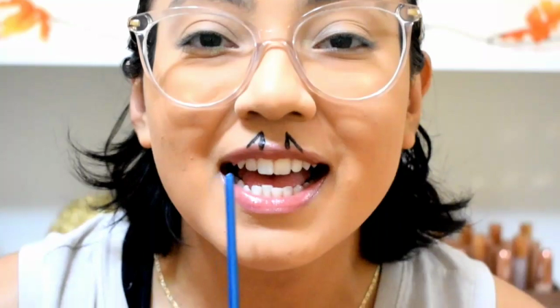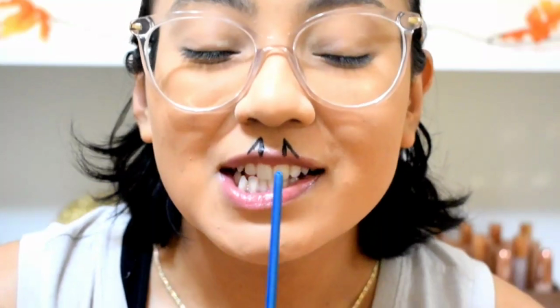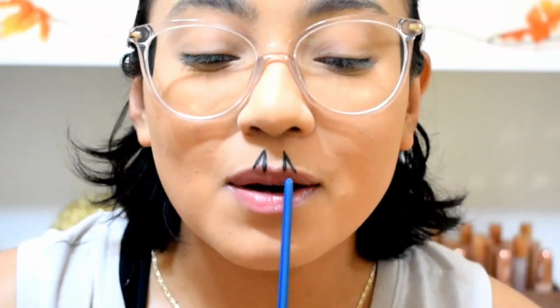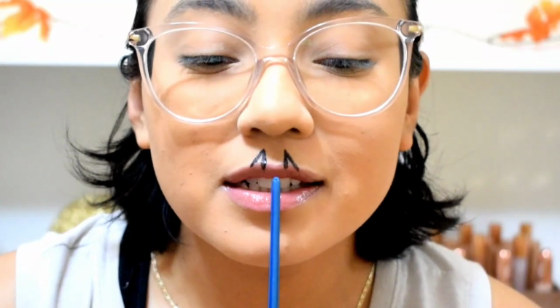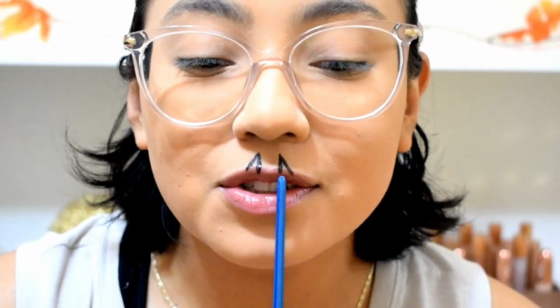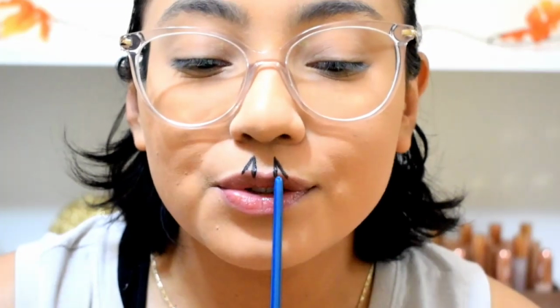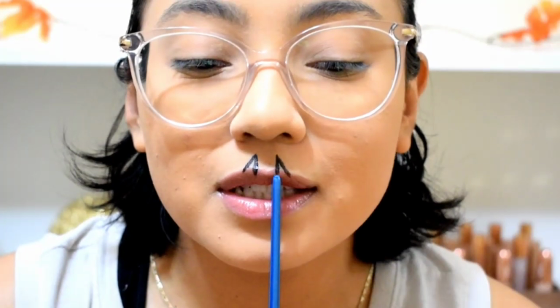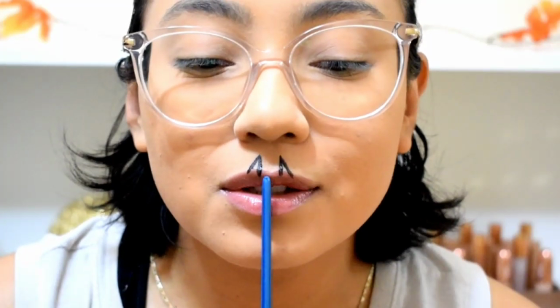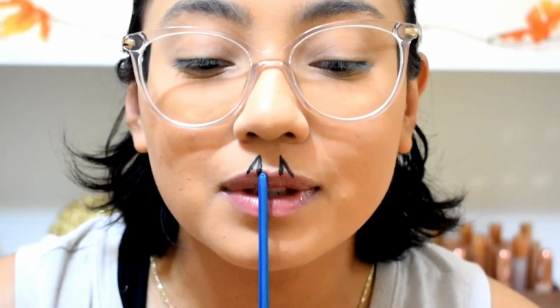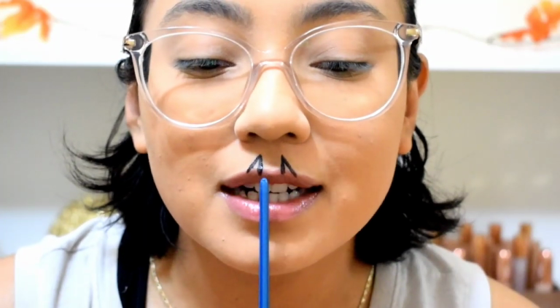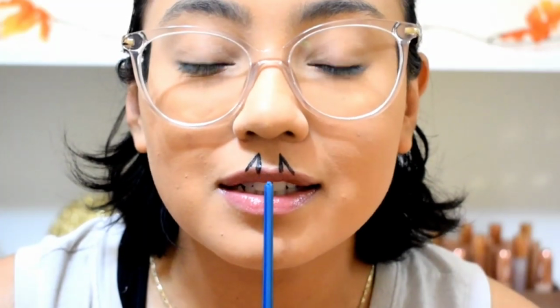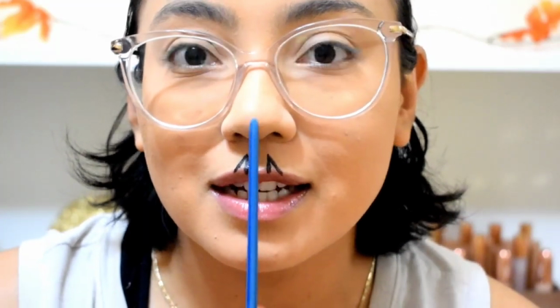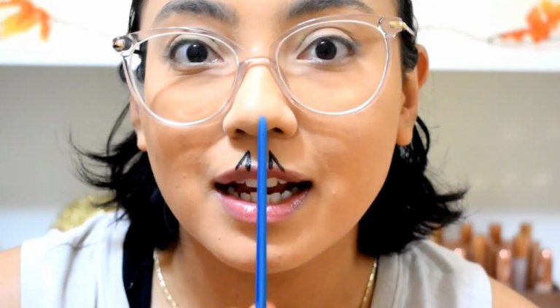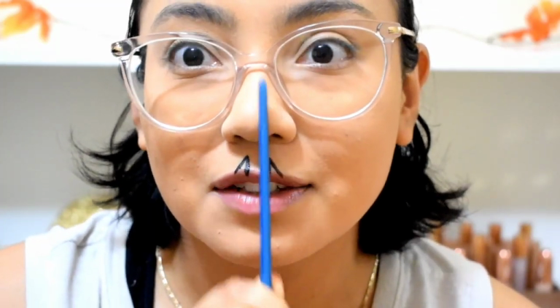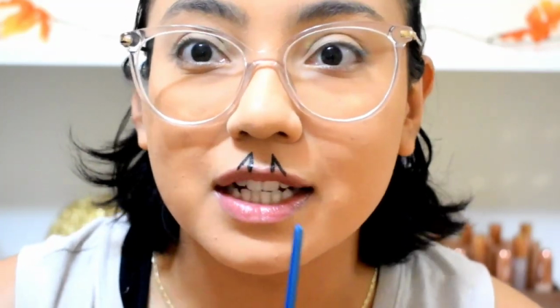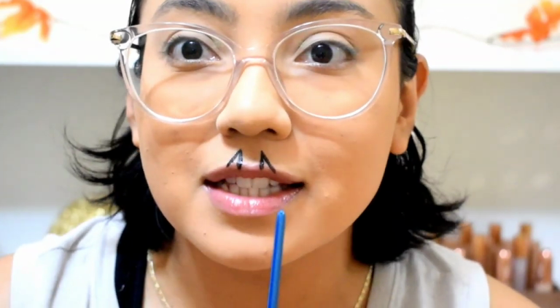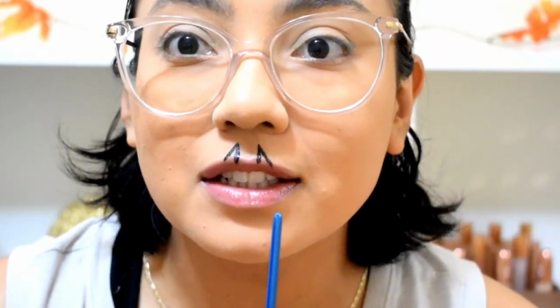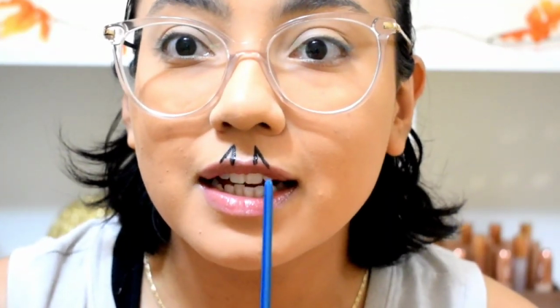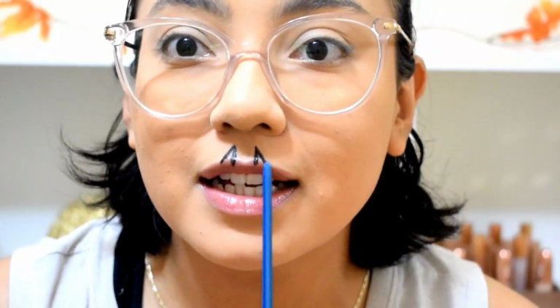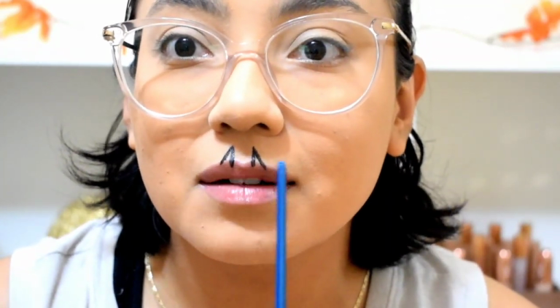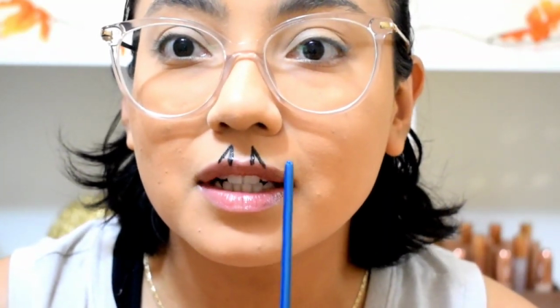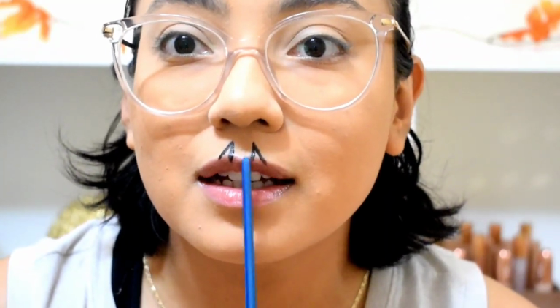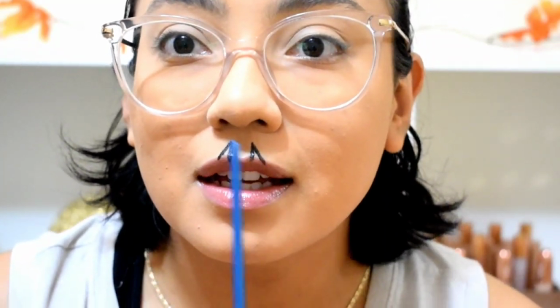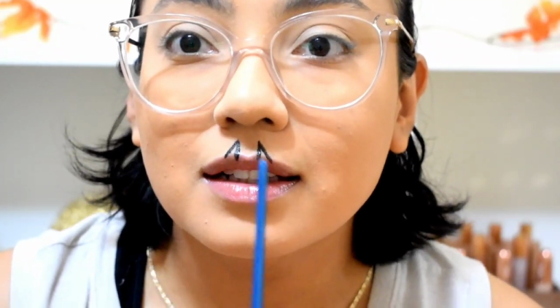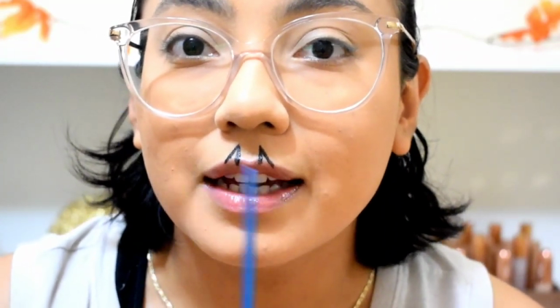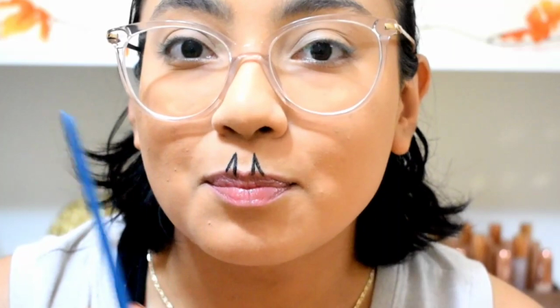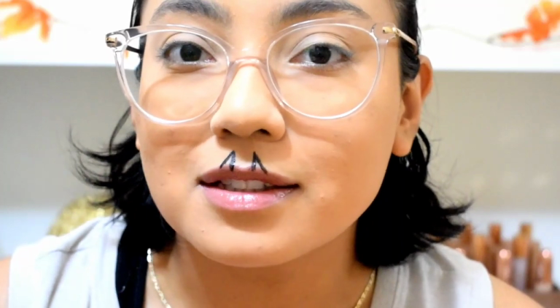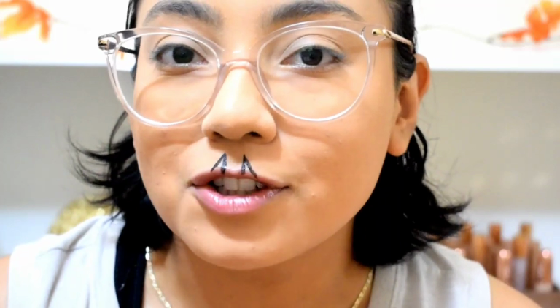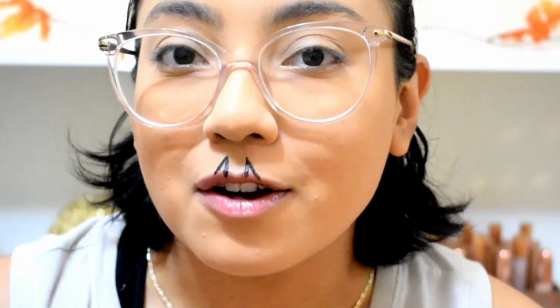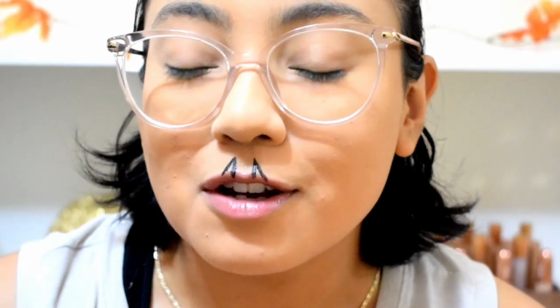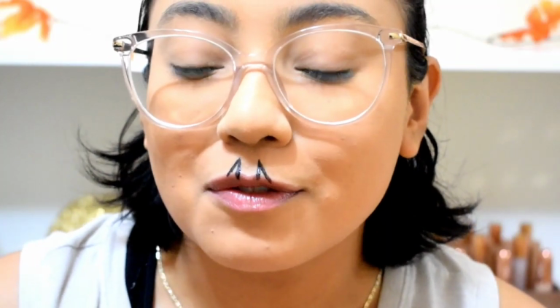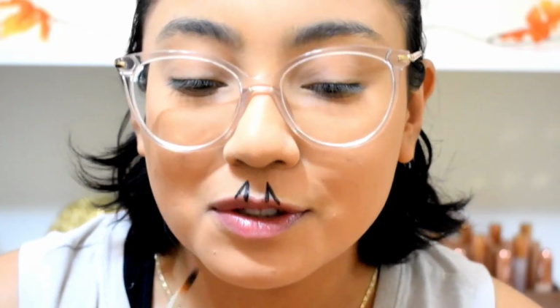I just drew these two lines to get kind of a center line, and then I'm going to base the triangles off of those.